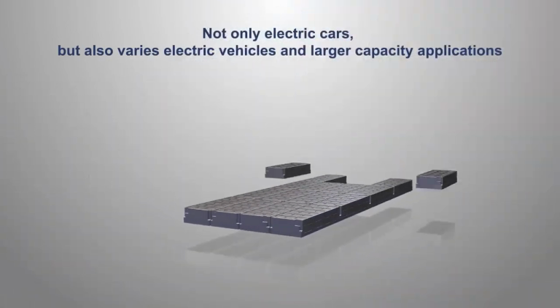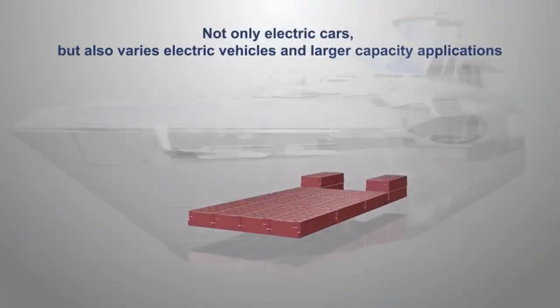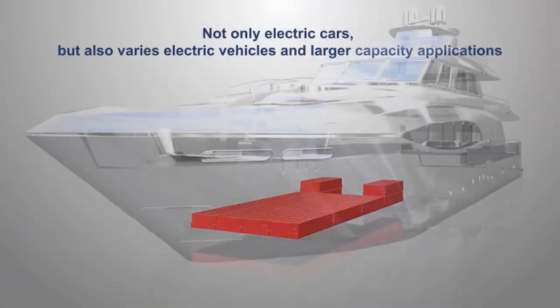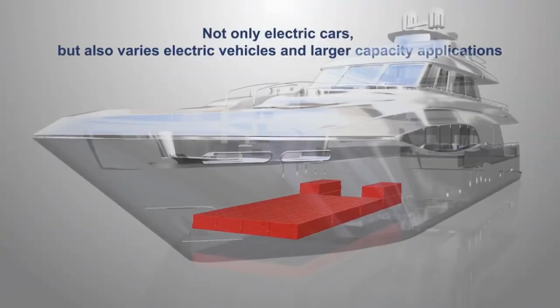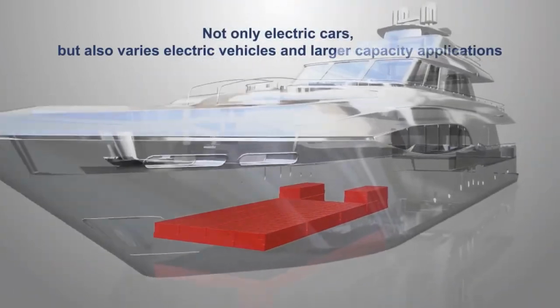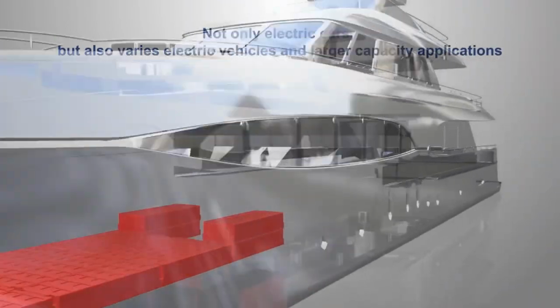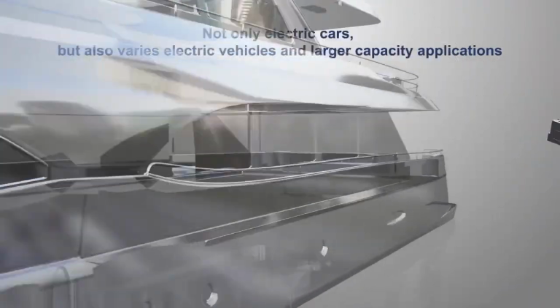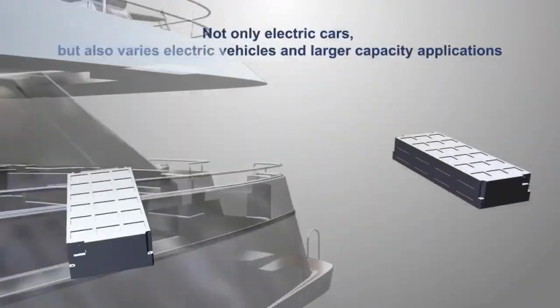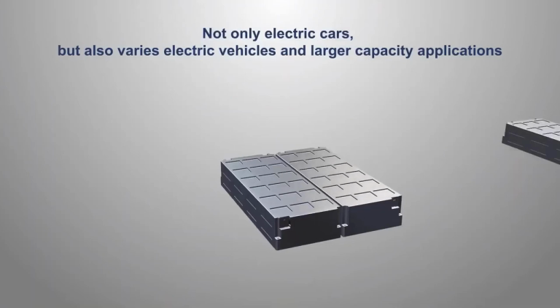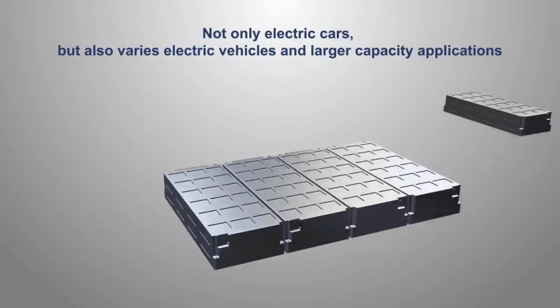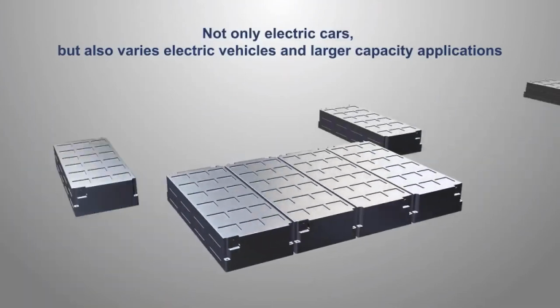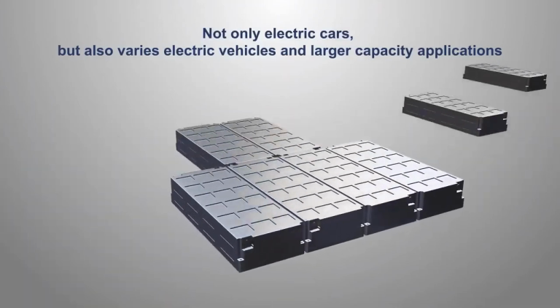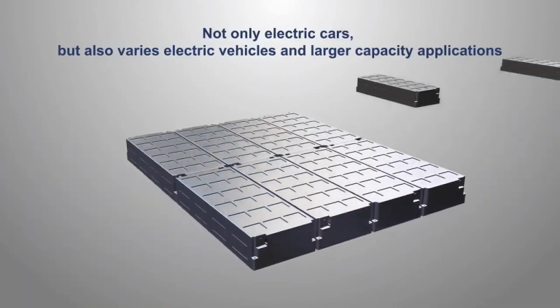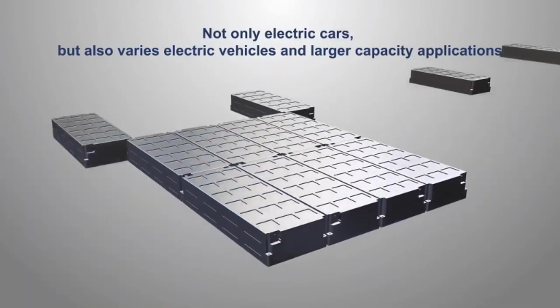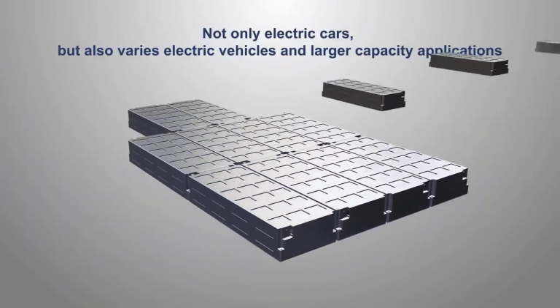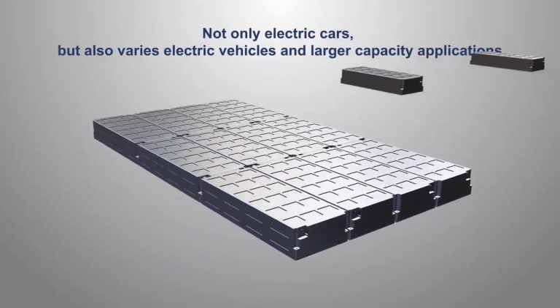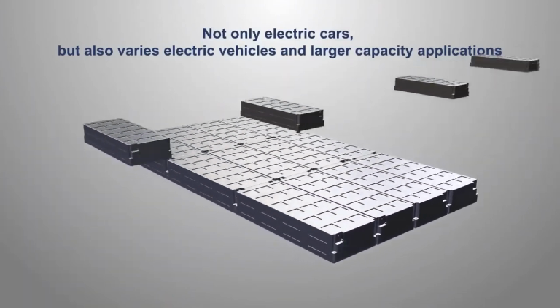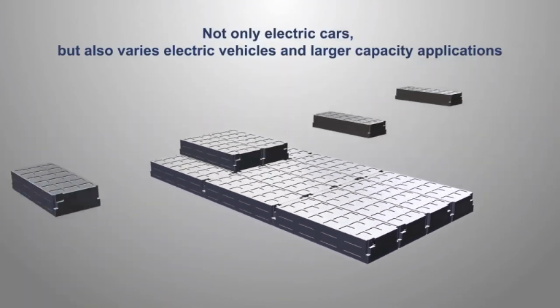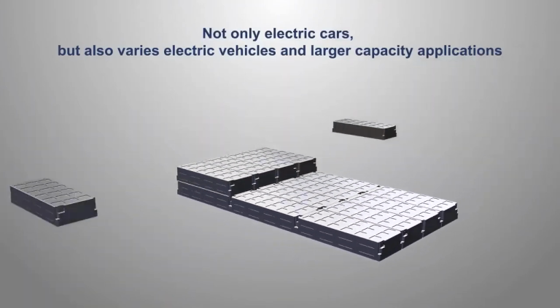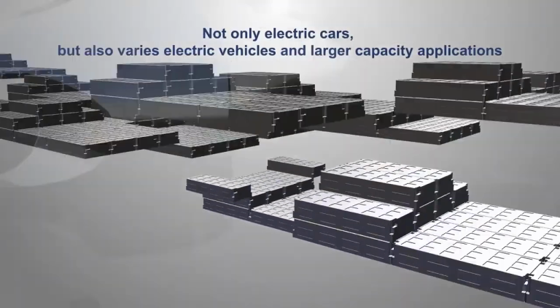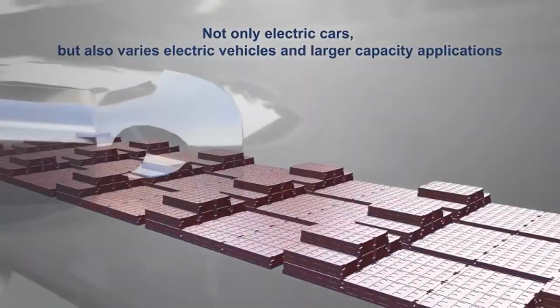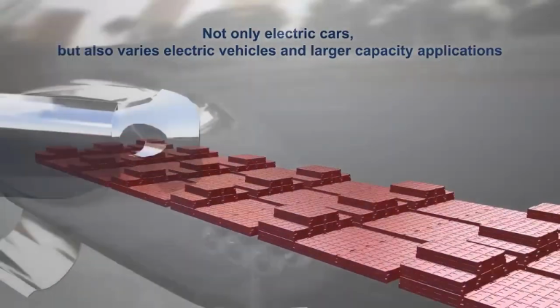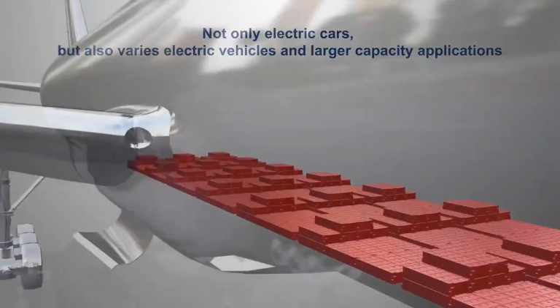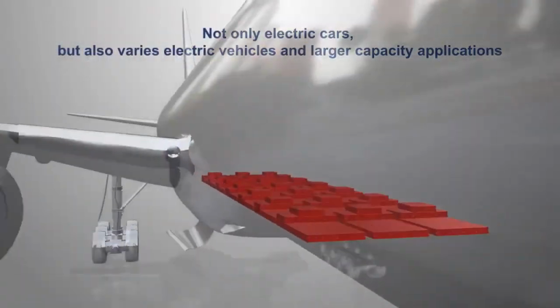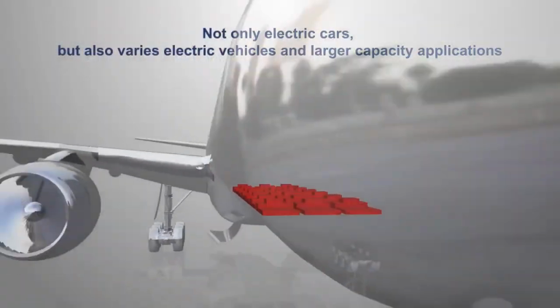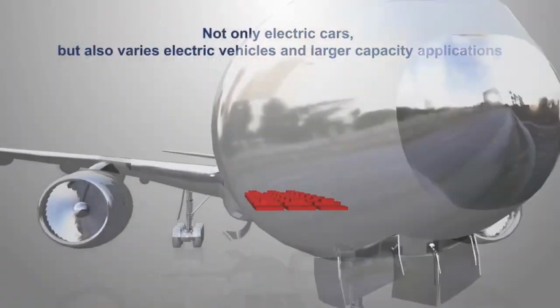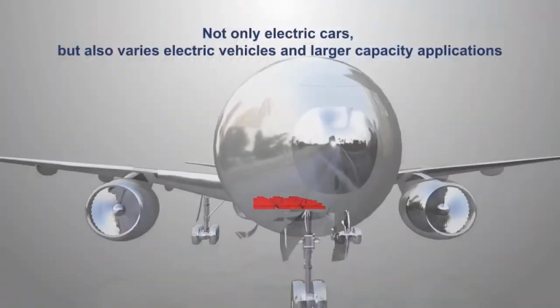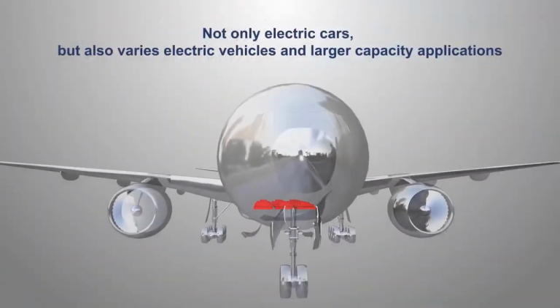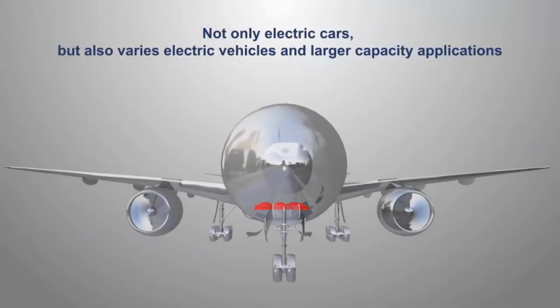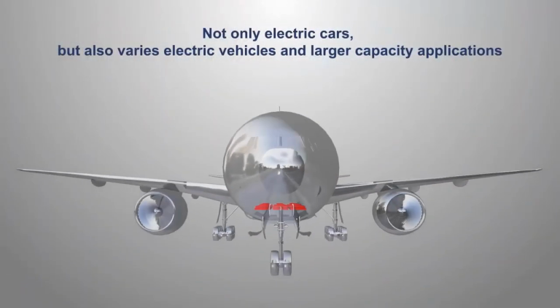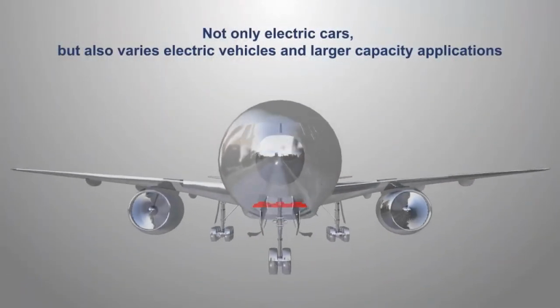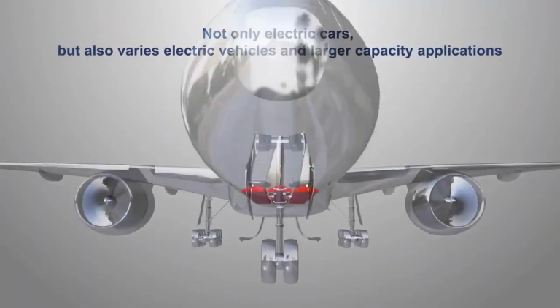Which do you think are the most revolutionary technologies that can become feasible due to the commercialization of next-gen batteries?